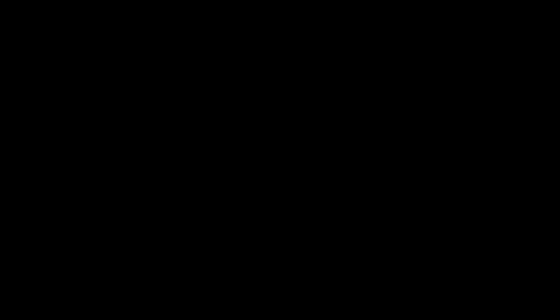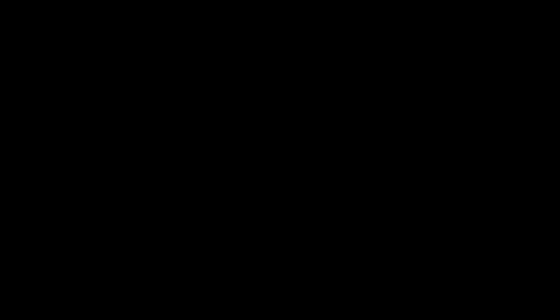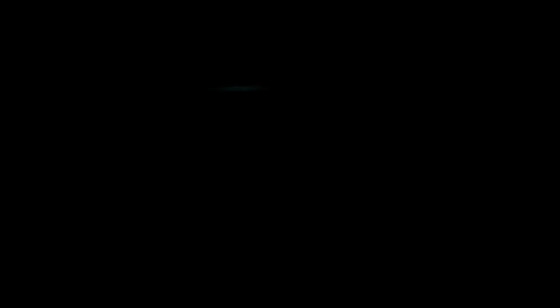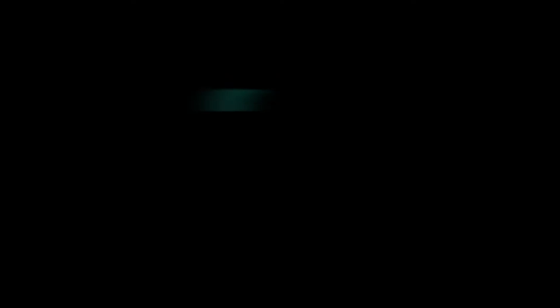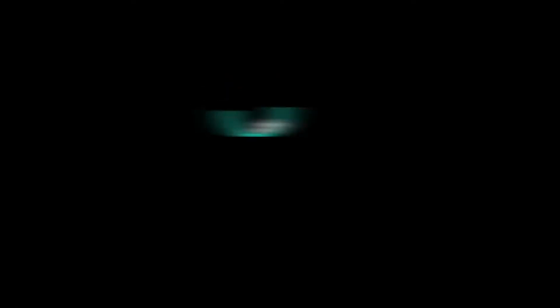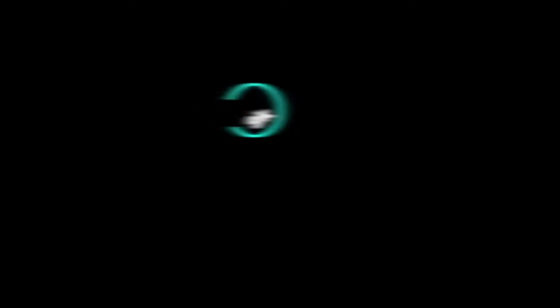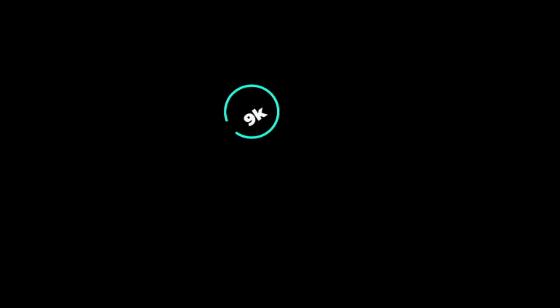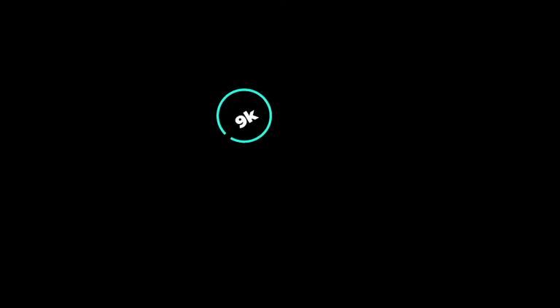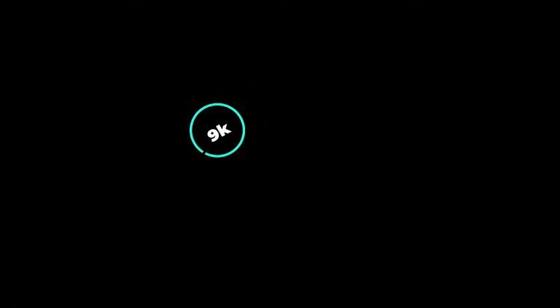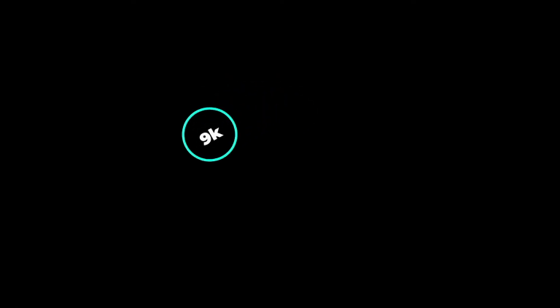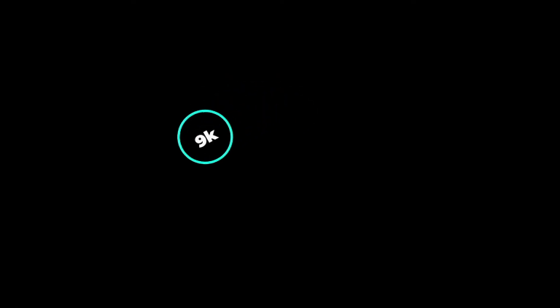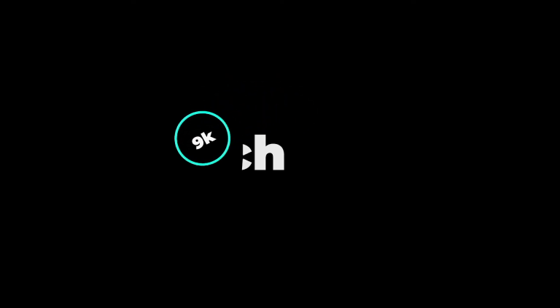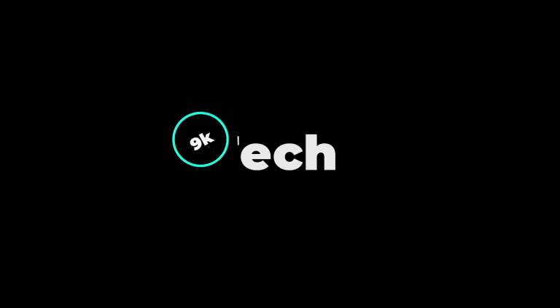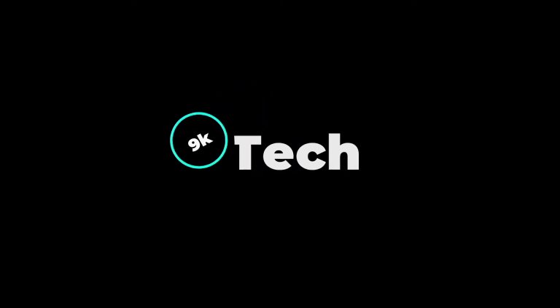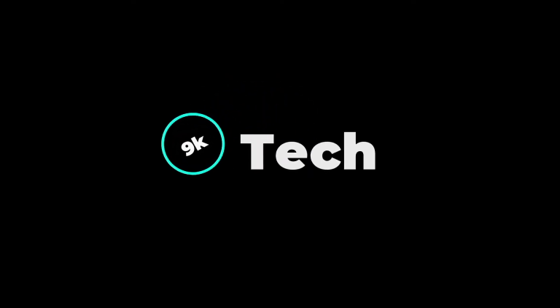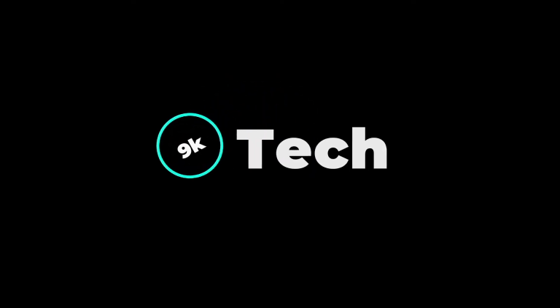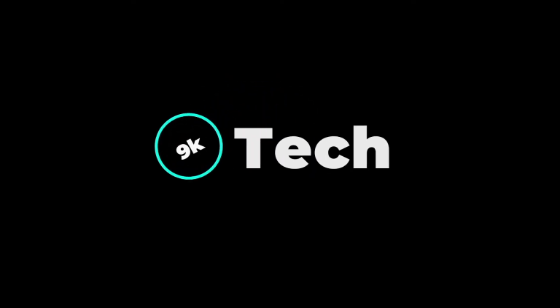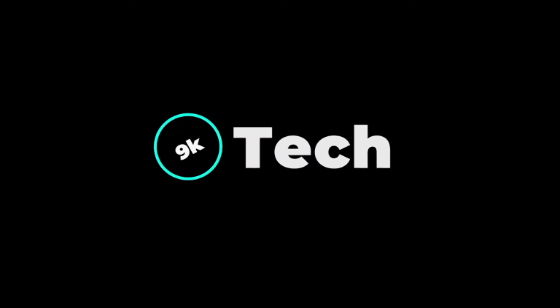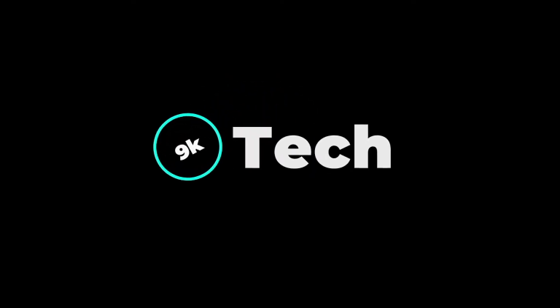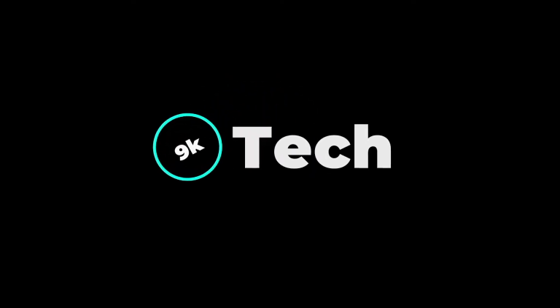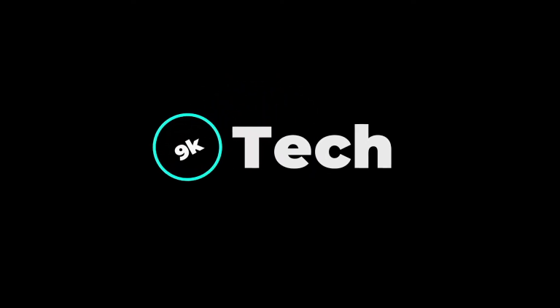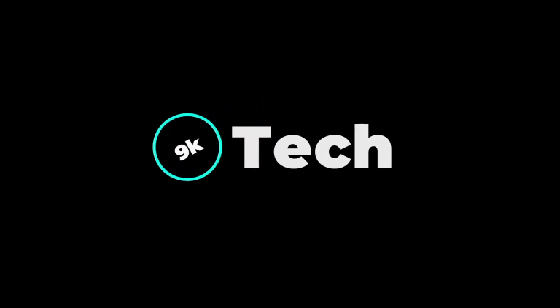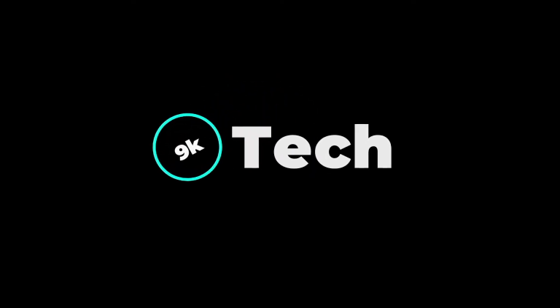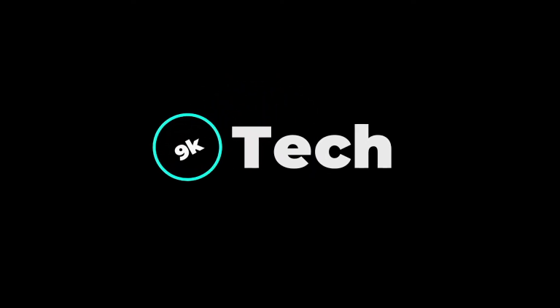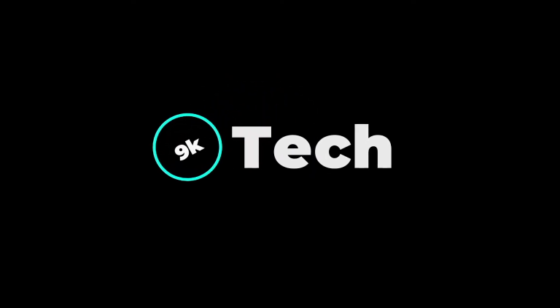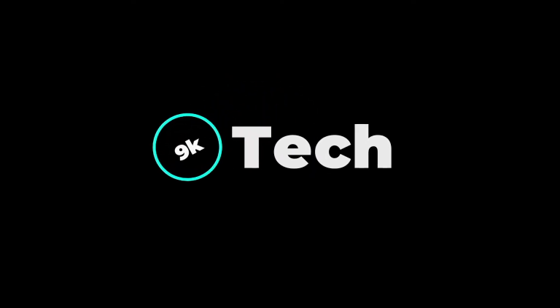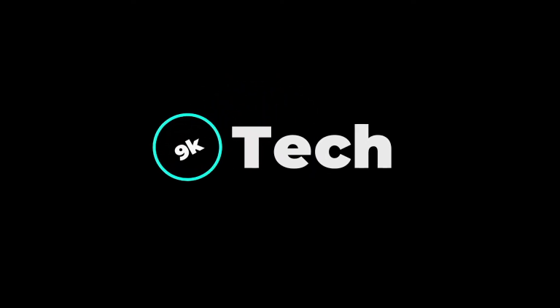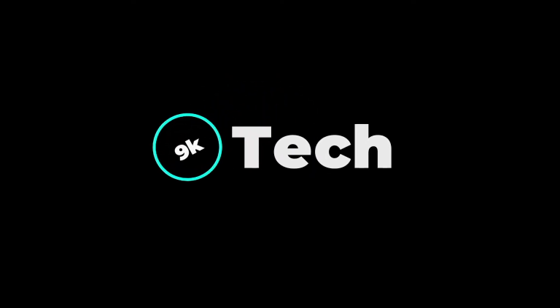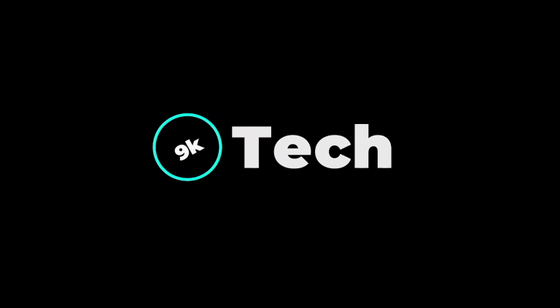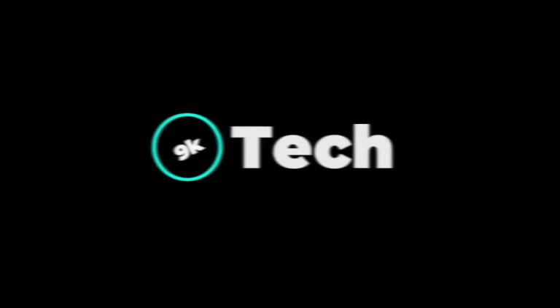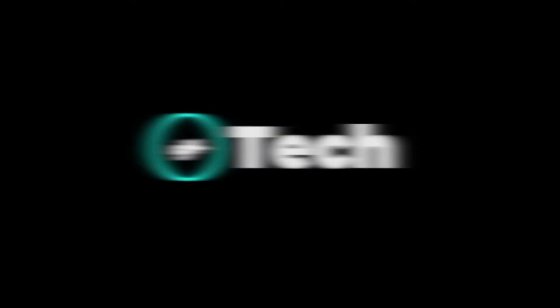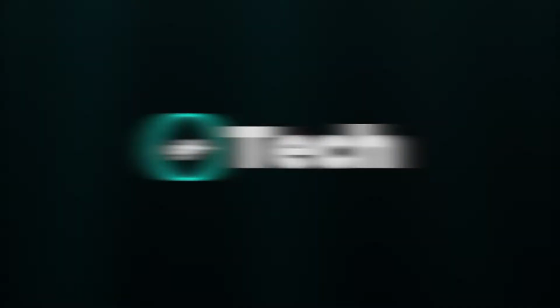Hi, welcome to 9K Tech. Today, I will compare two different smartwatches.